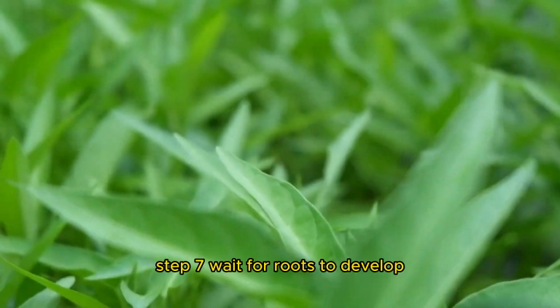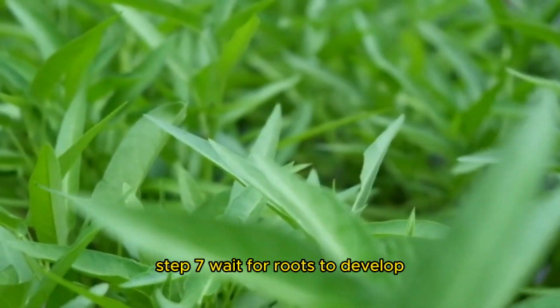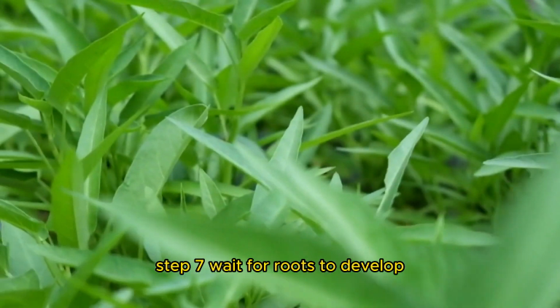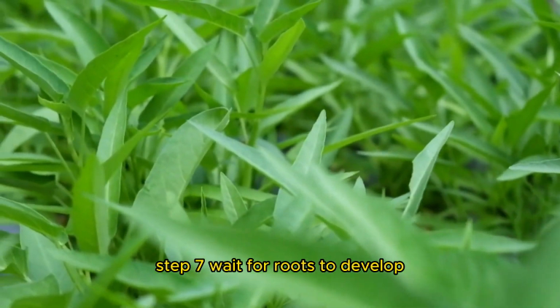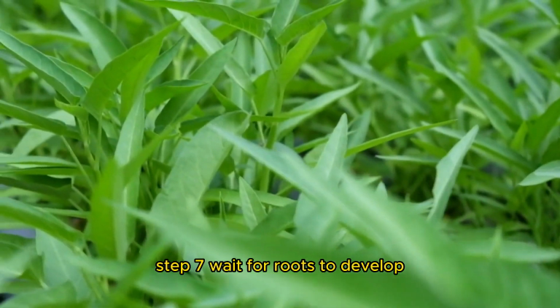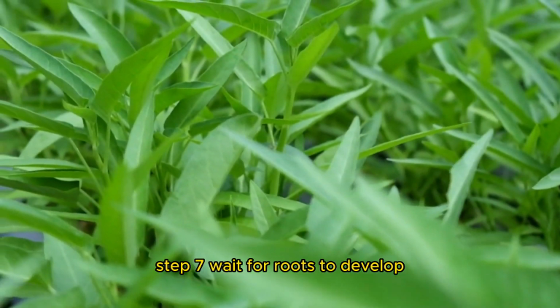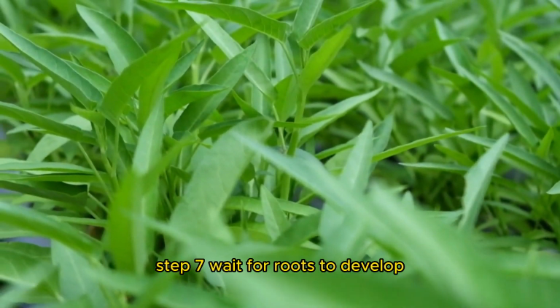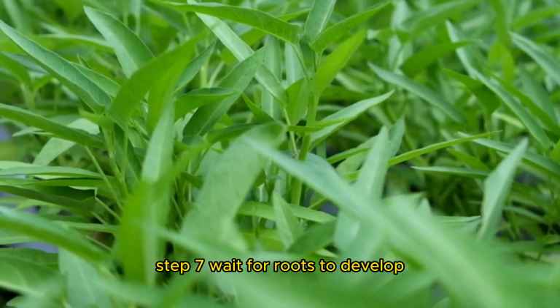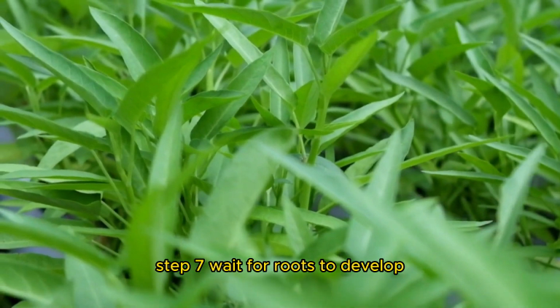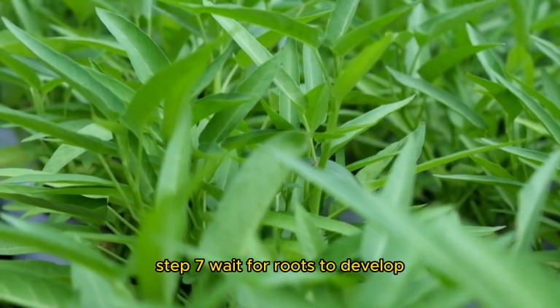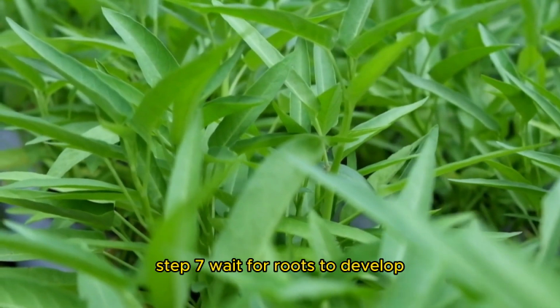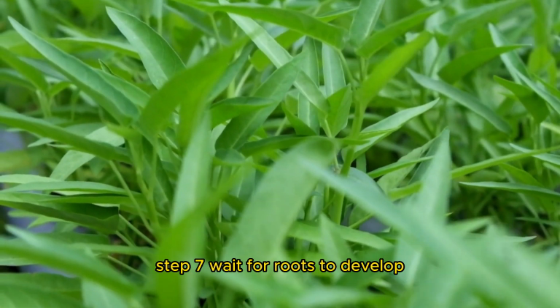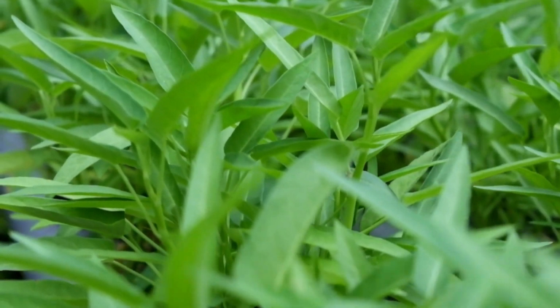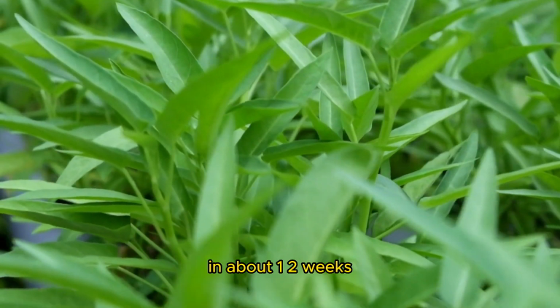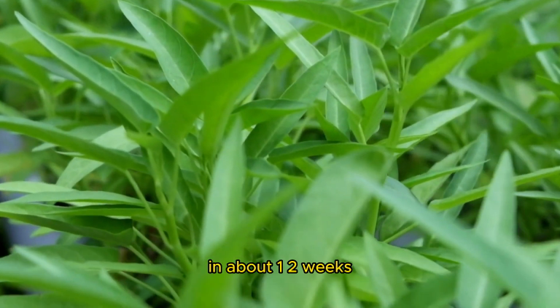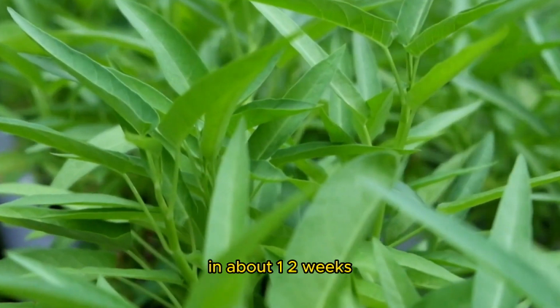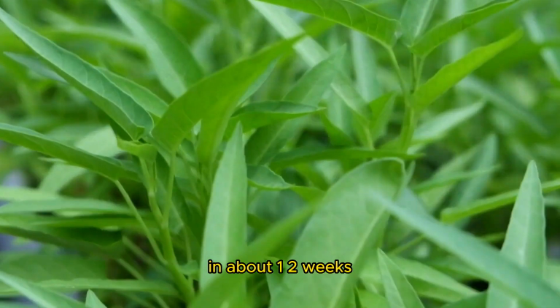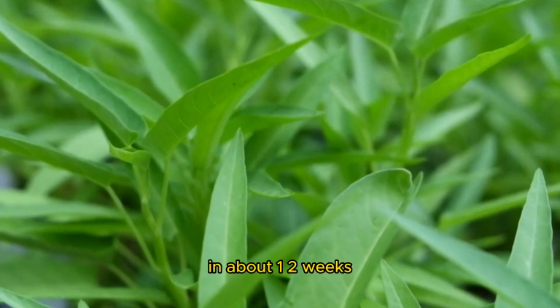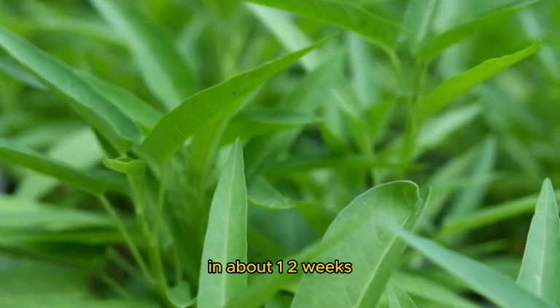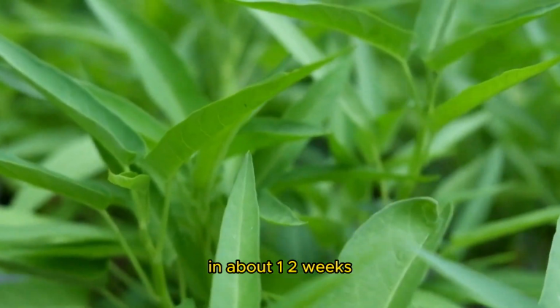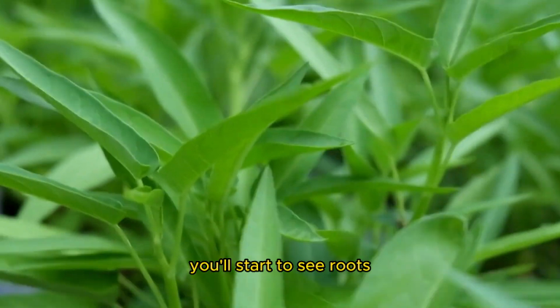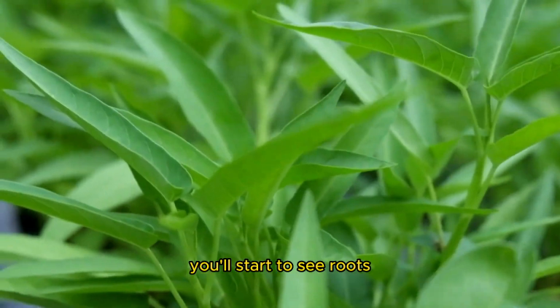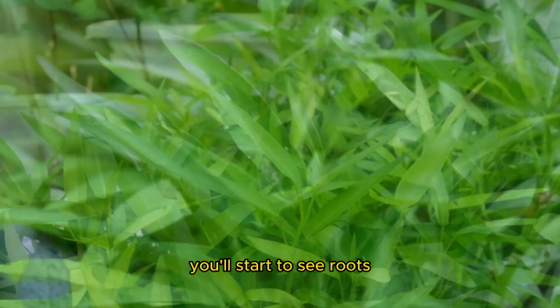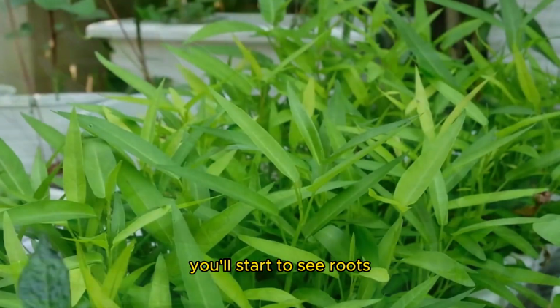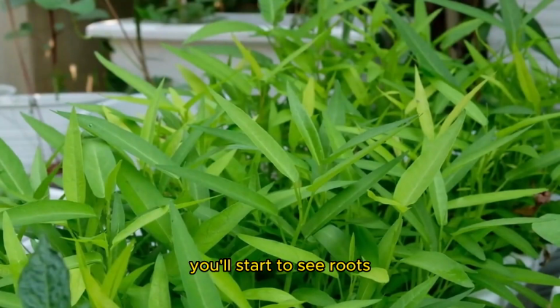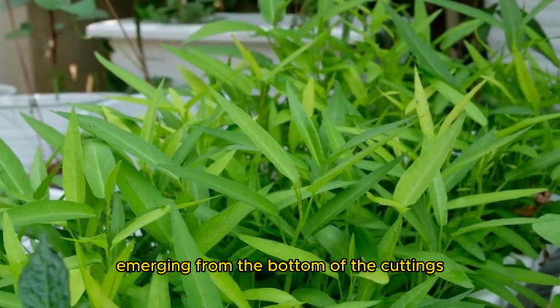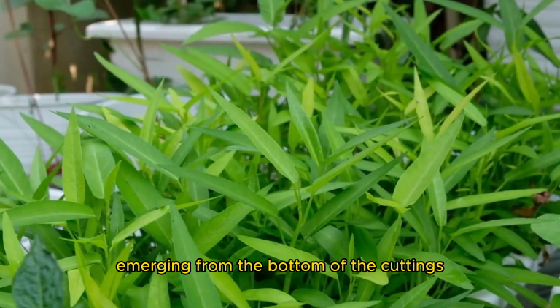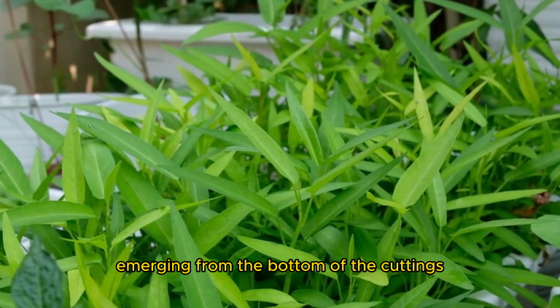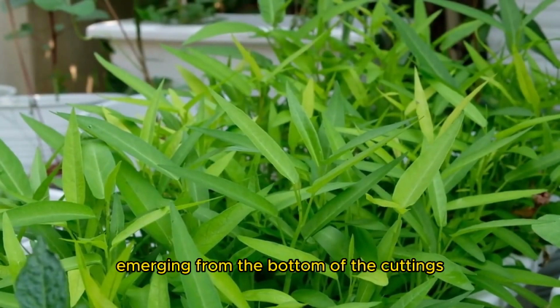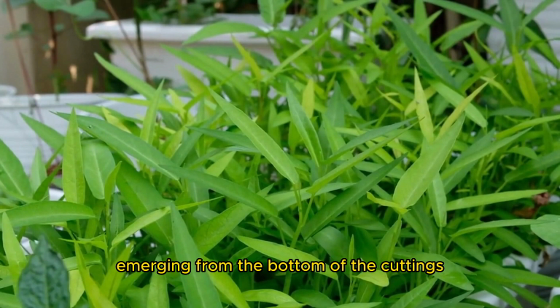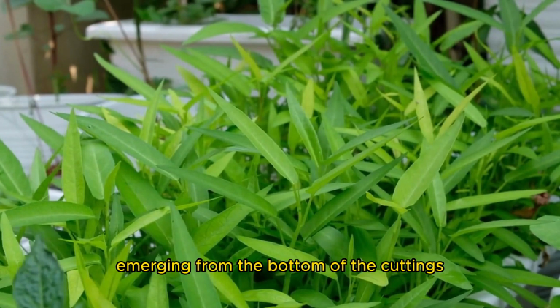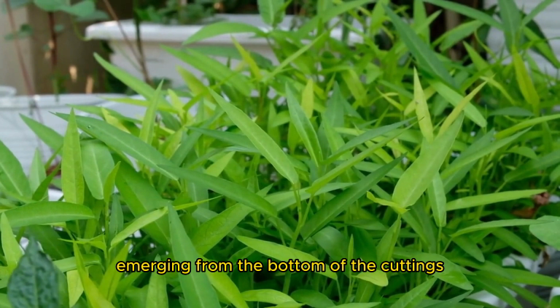Step seven: wait for roots to develop. In about one to two weeks, you'll start to see roots emerging from the bottom of the cuttings.